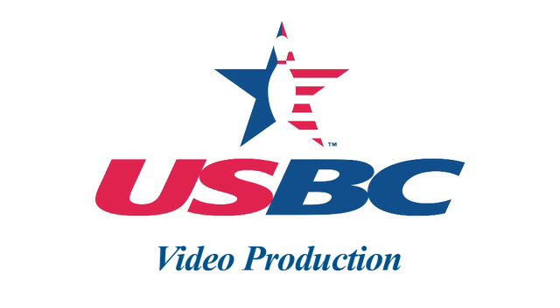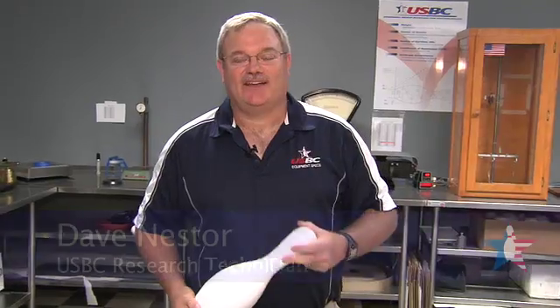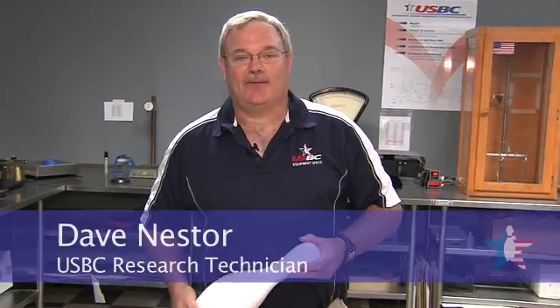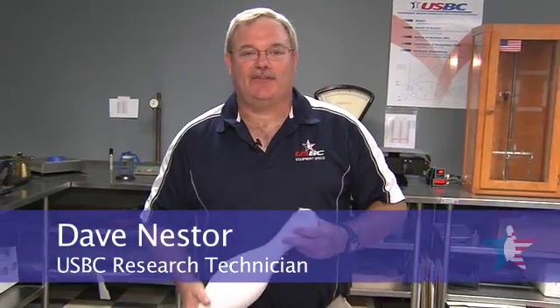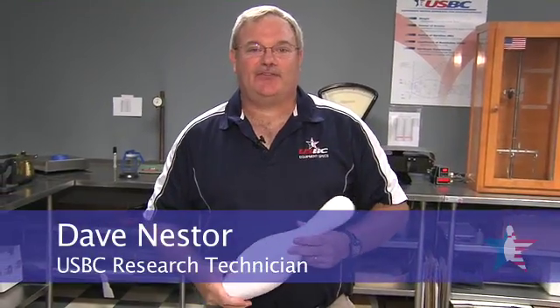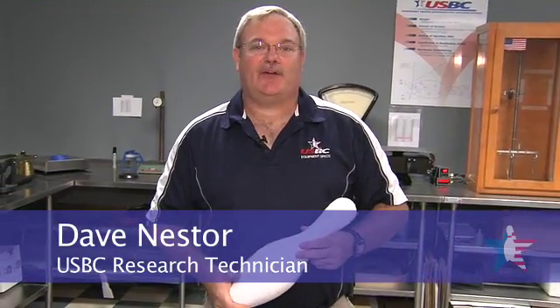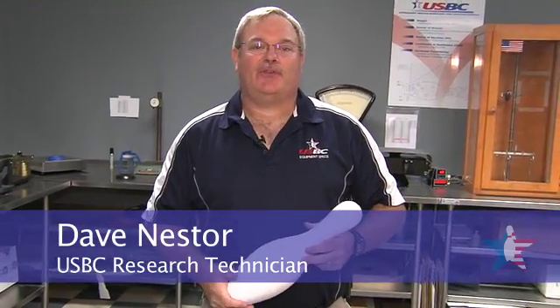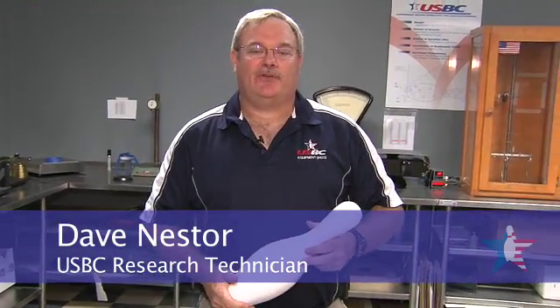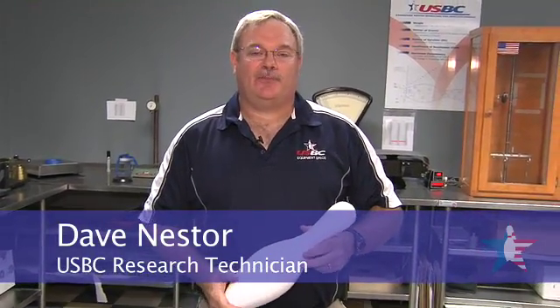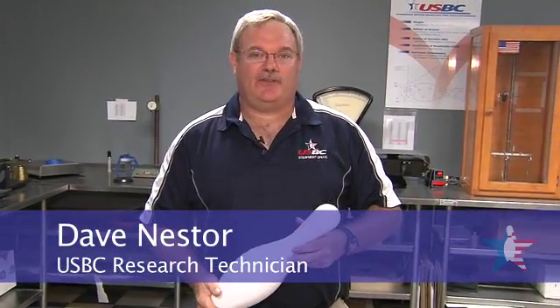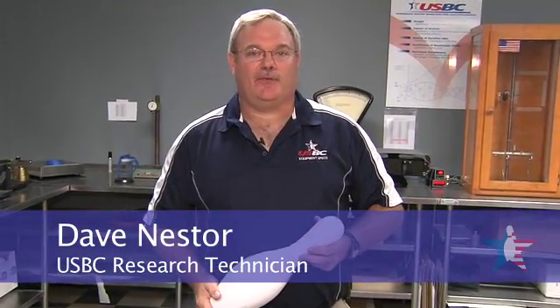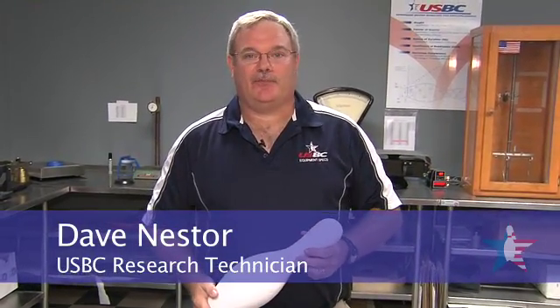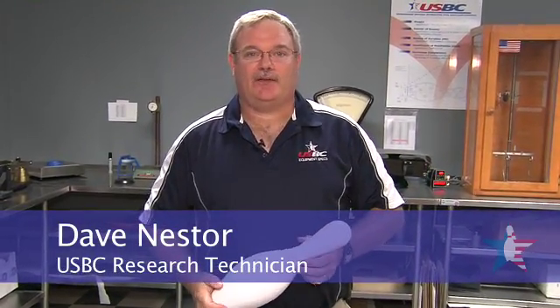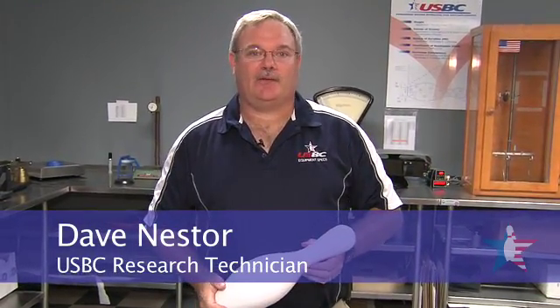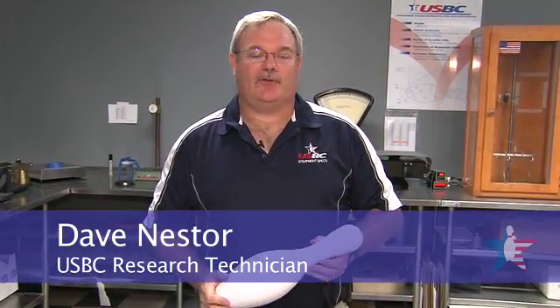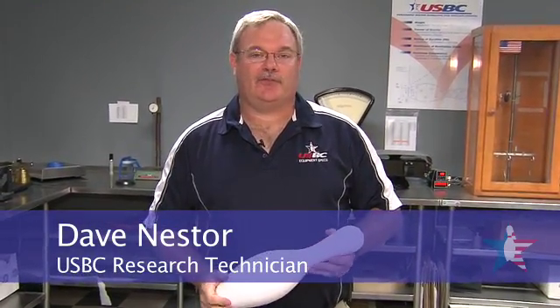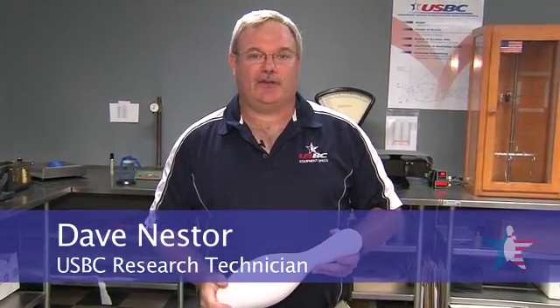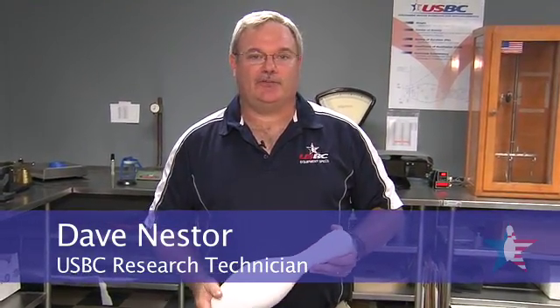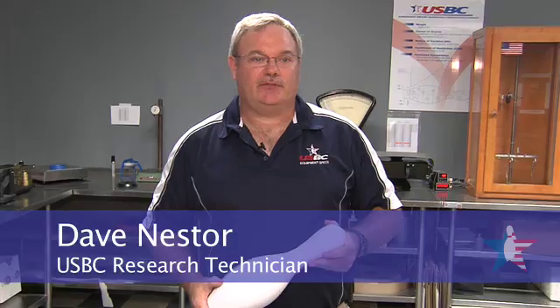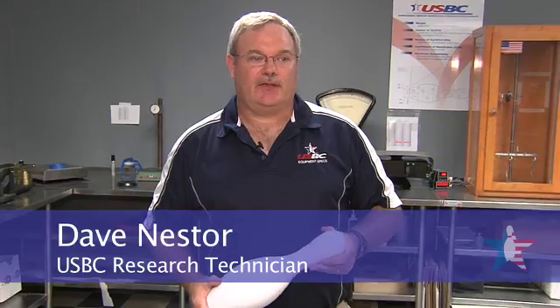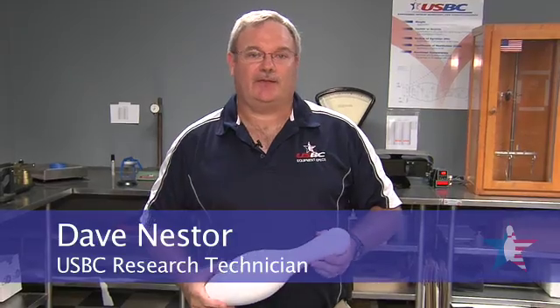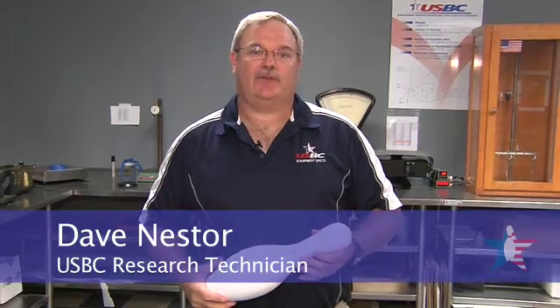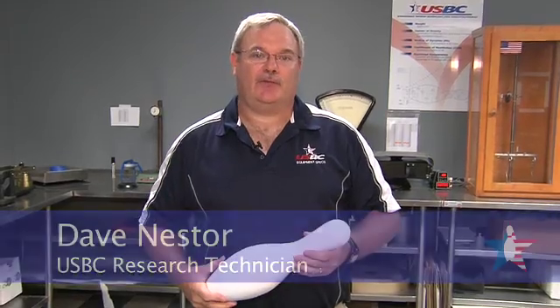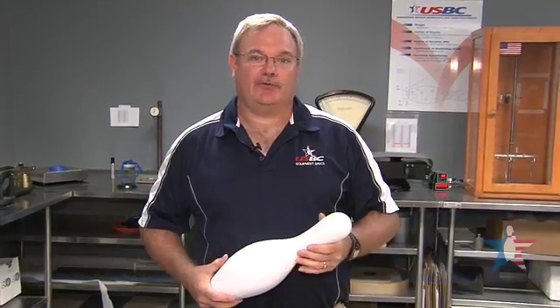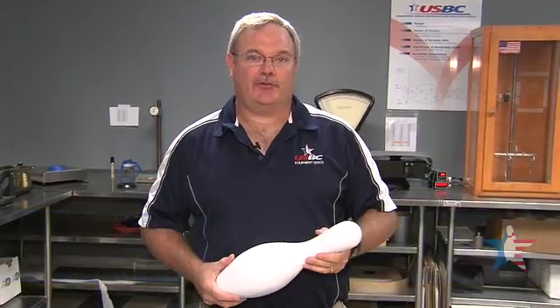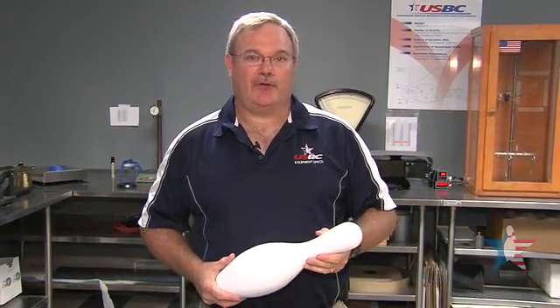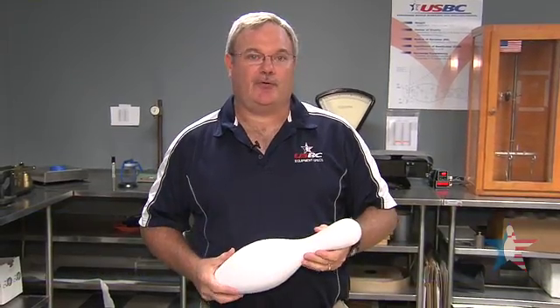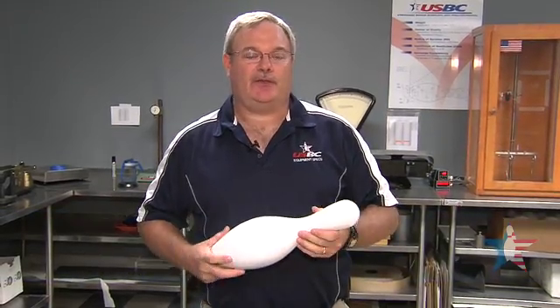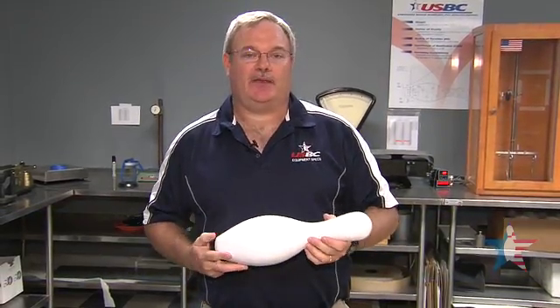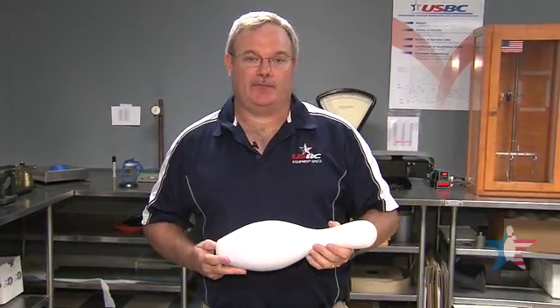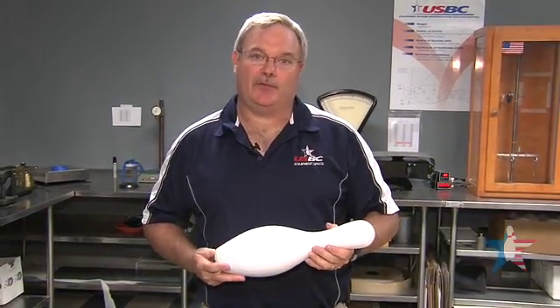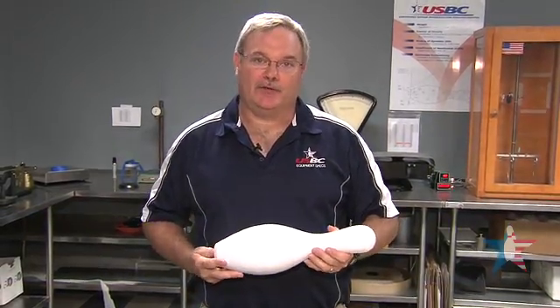Hi, I'm Dave Nestor. I'm with USBC Equipment Specs. I'm a research technician and today we're going to show you how we test bowling pins.